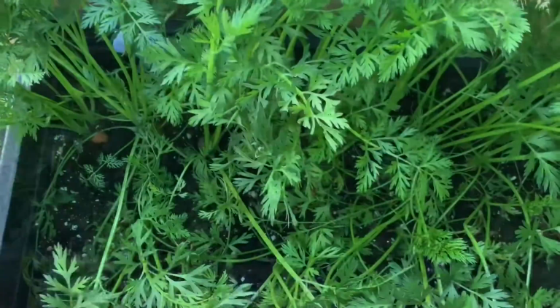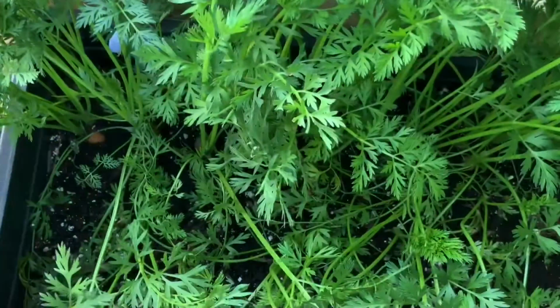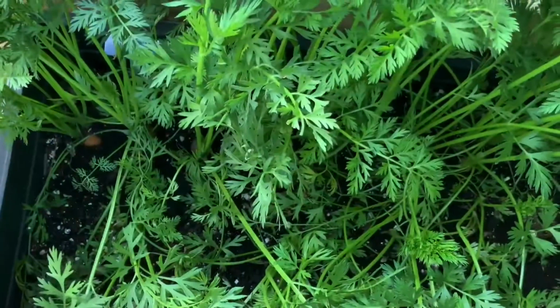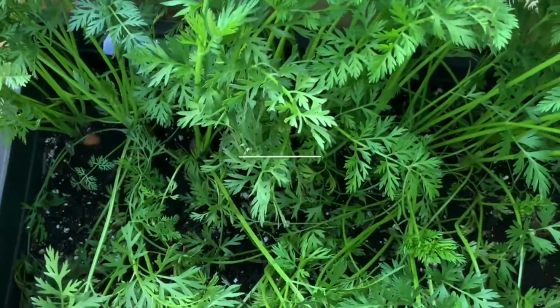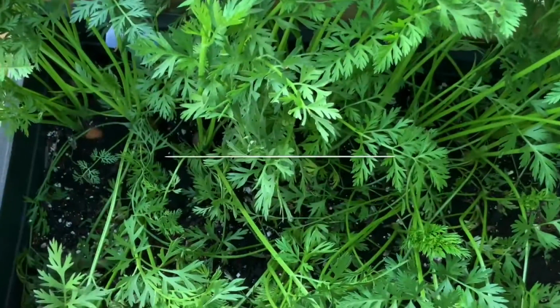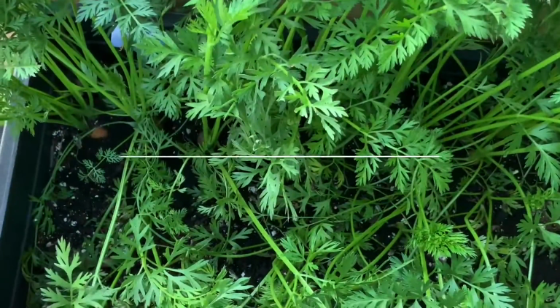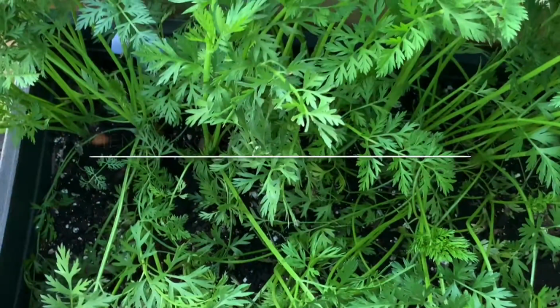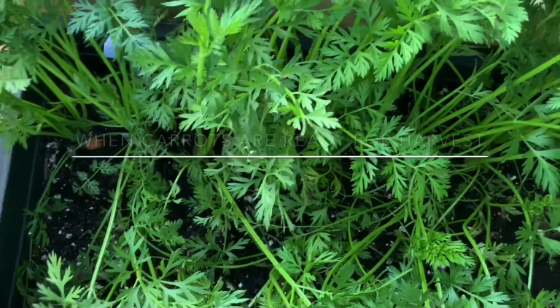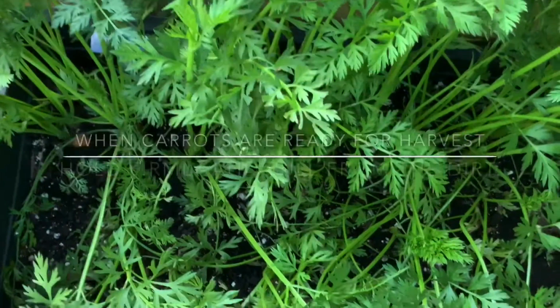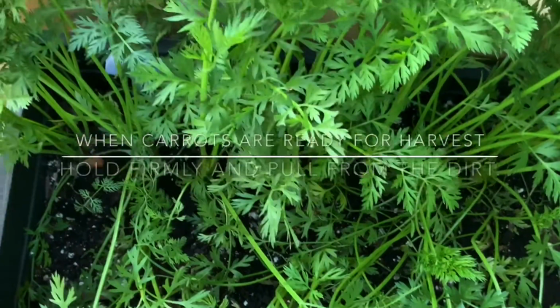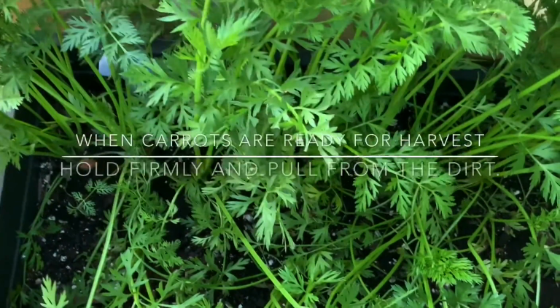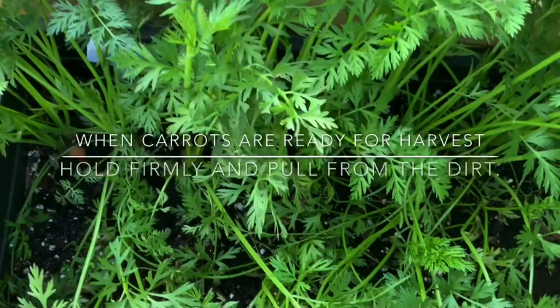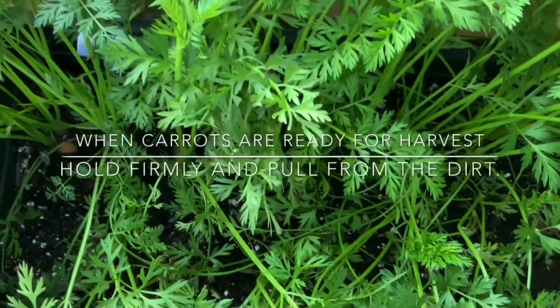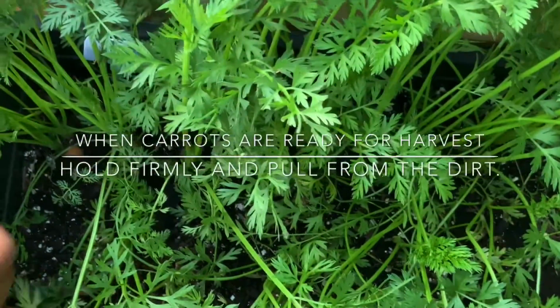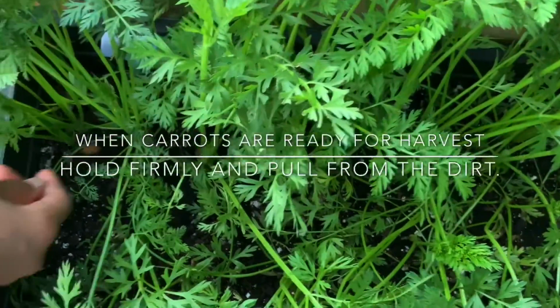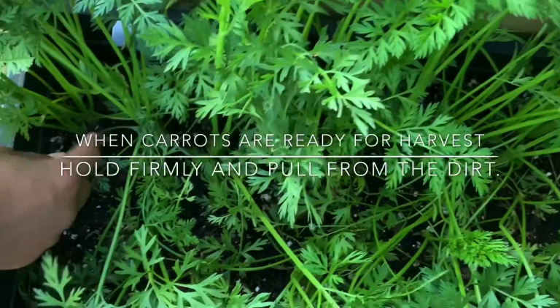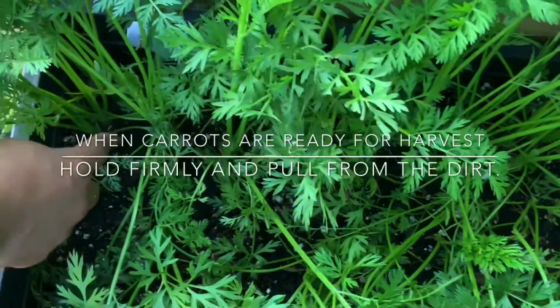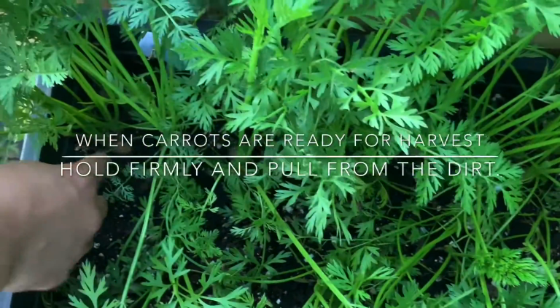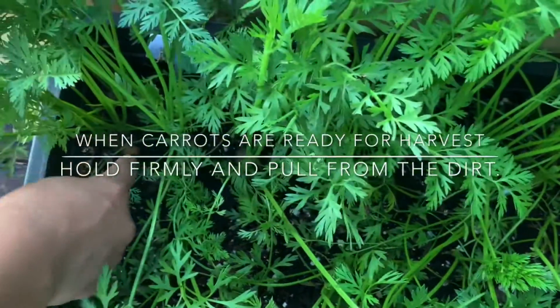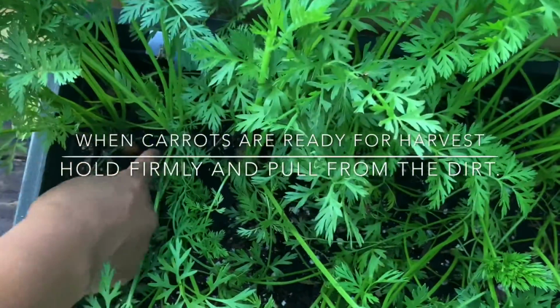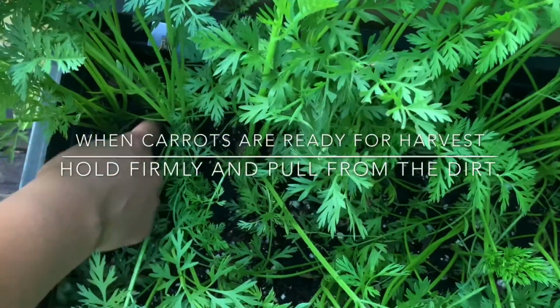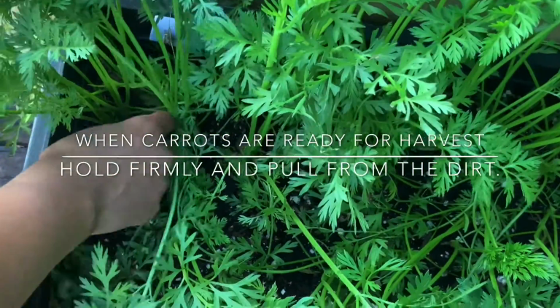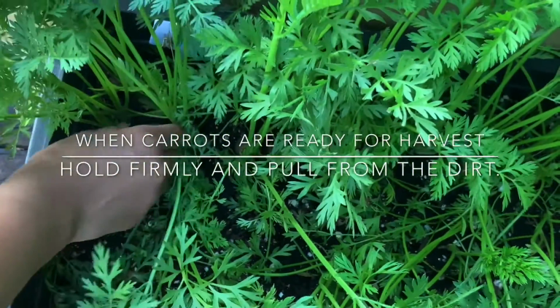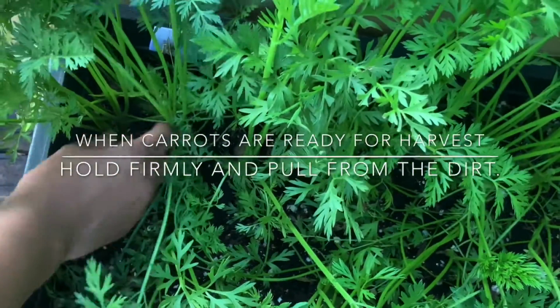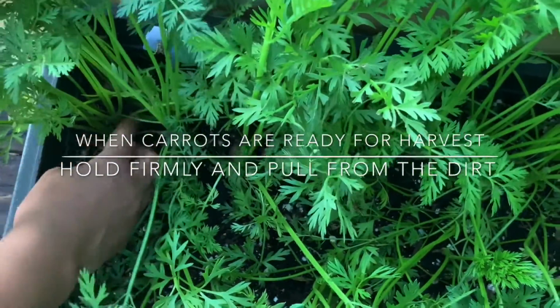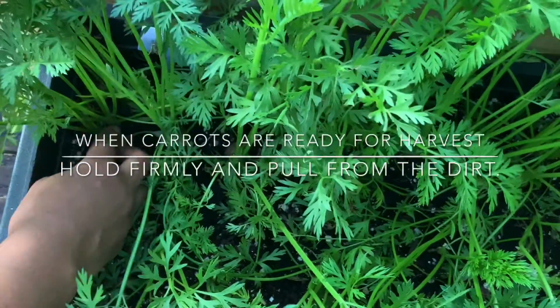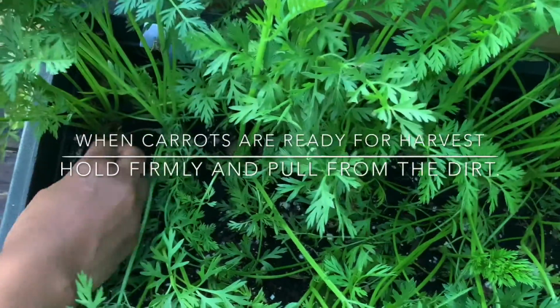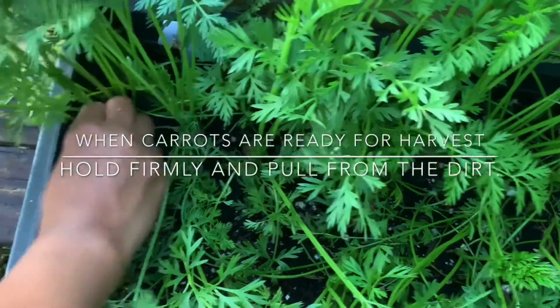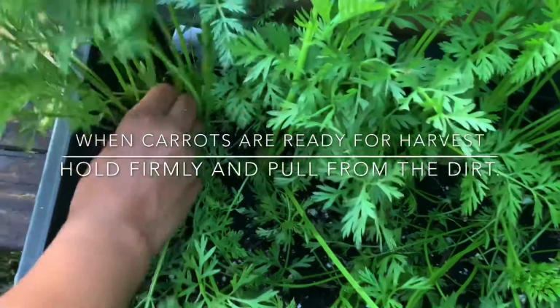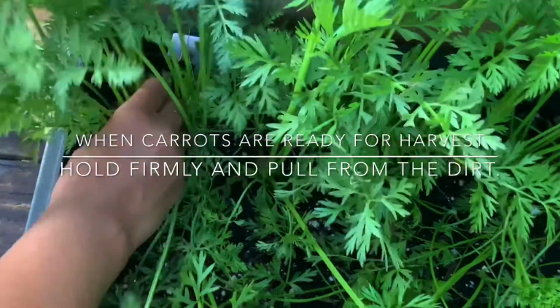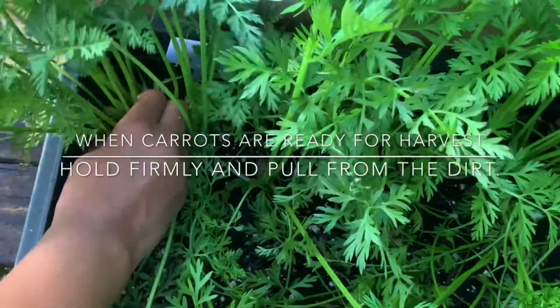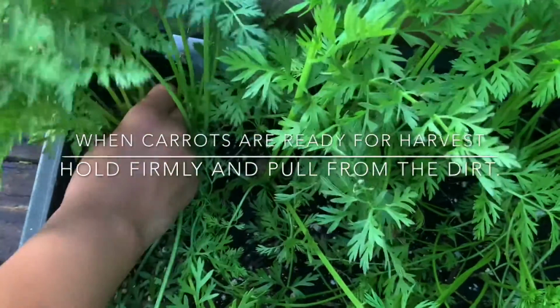When your carrots are ready for harvest, hold the tops firmly and pull from the dirt.